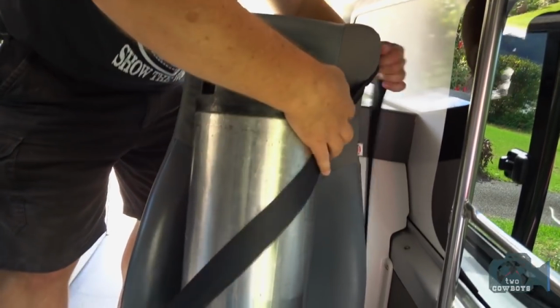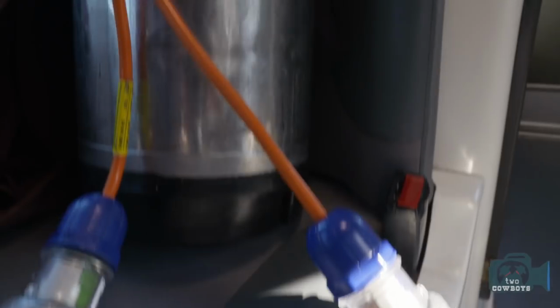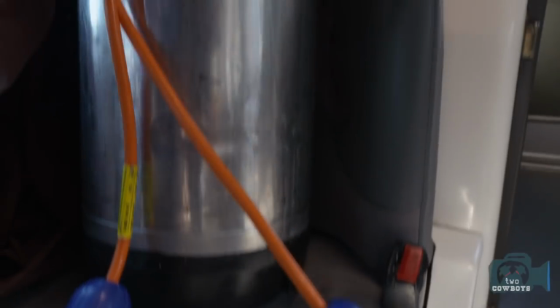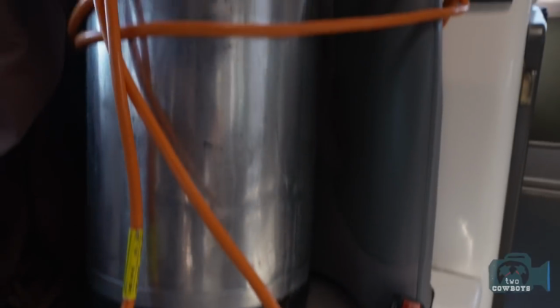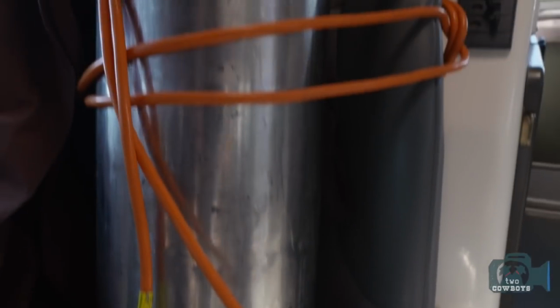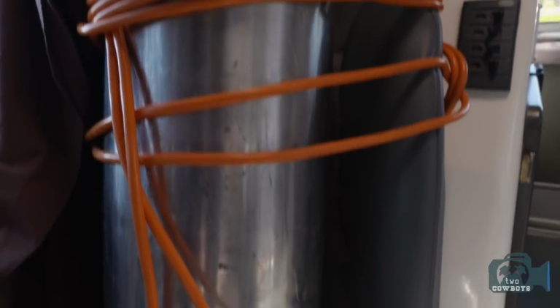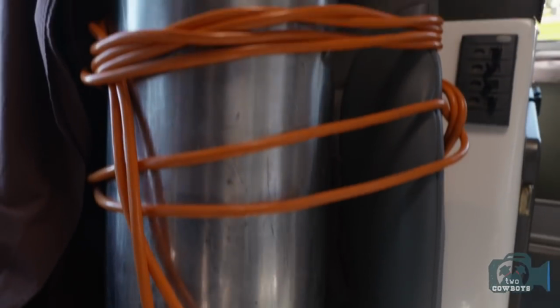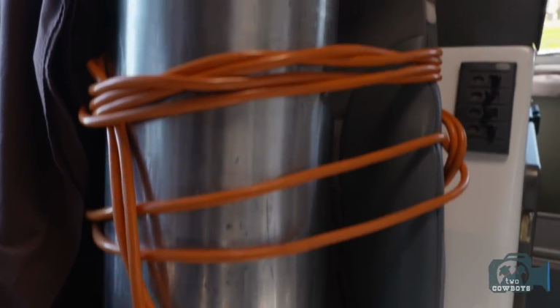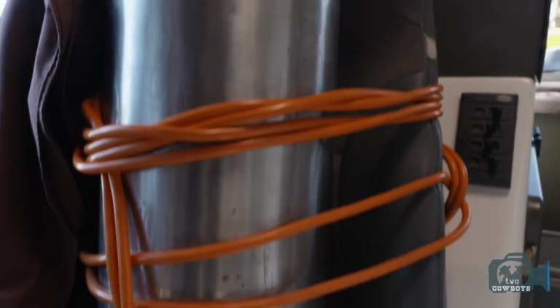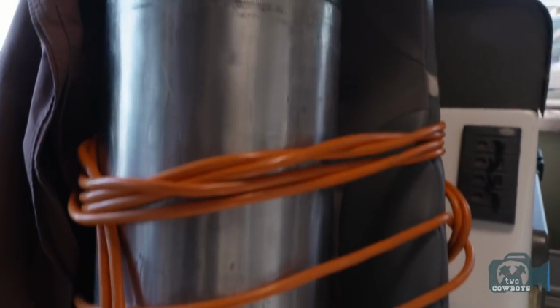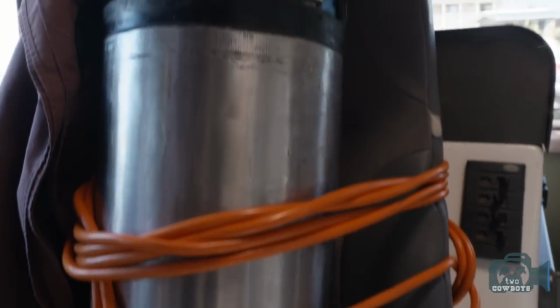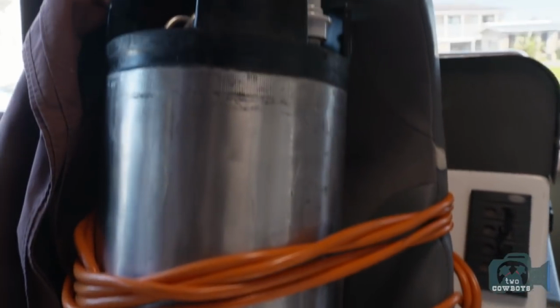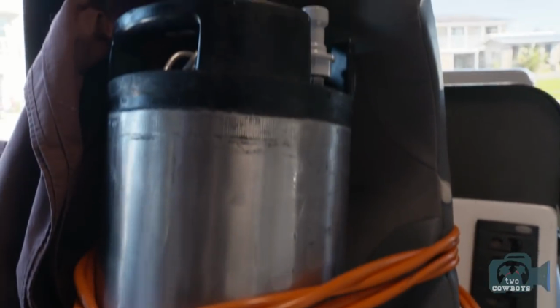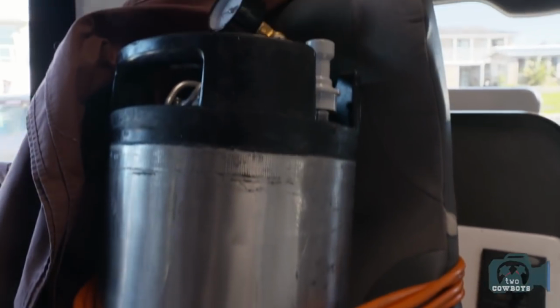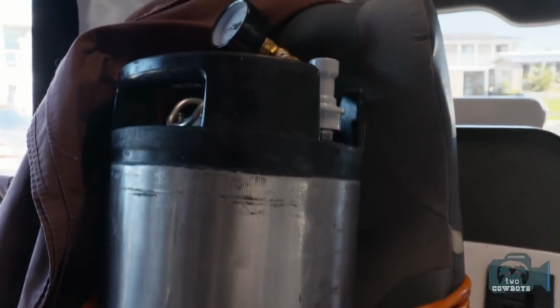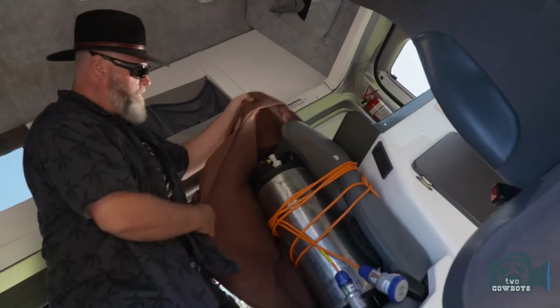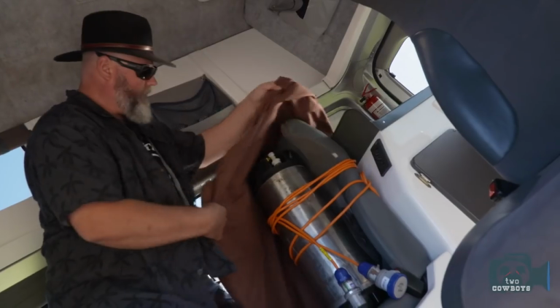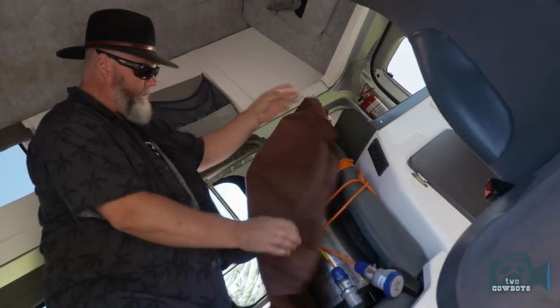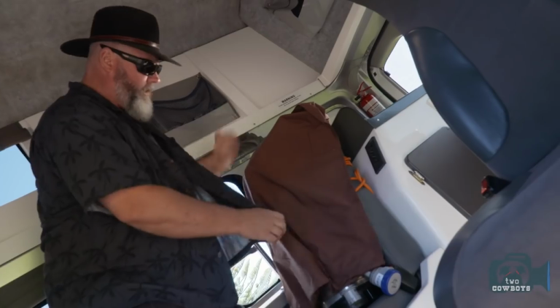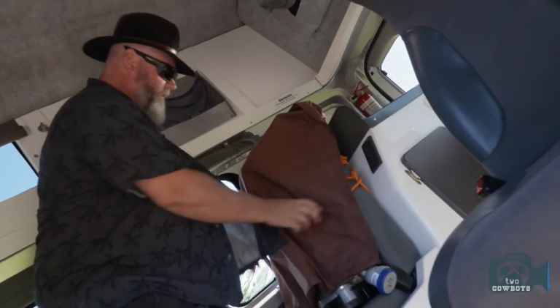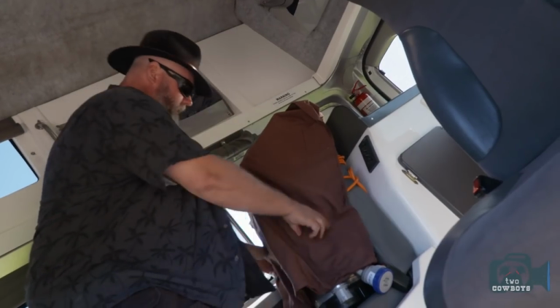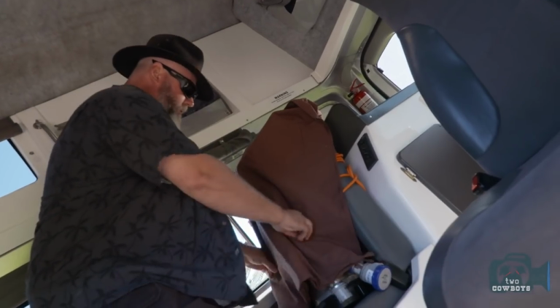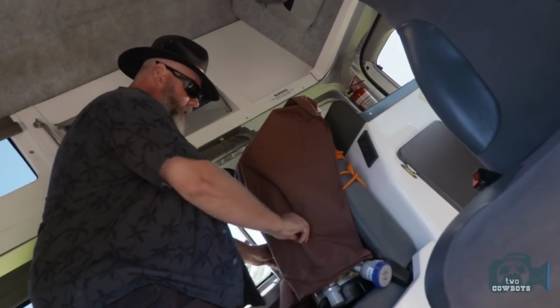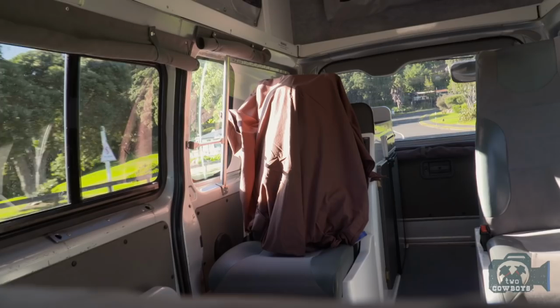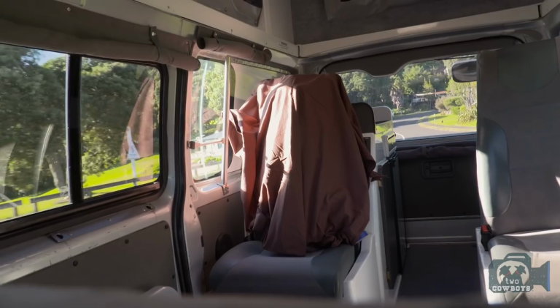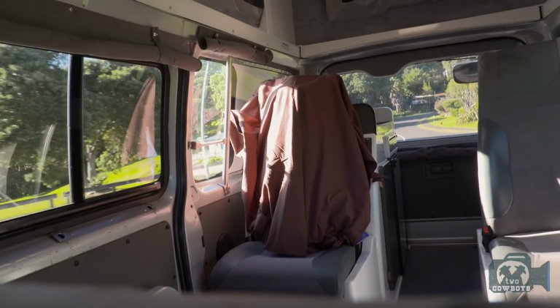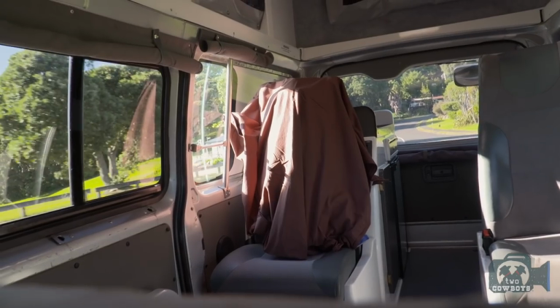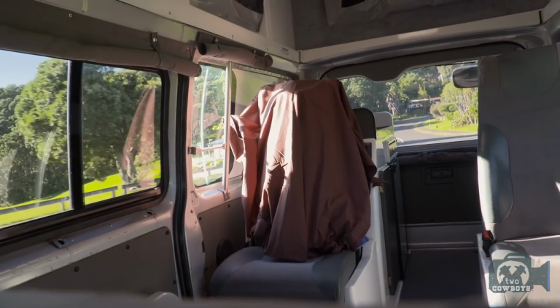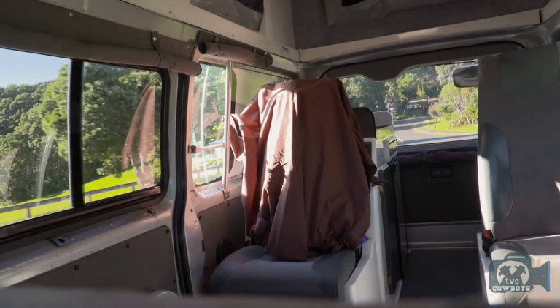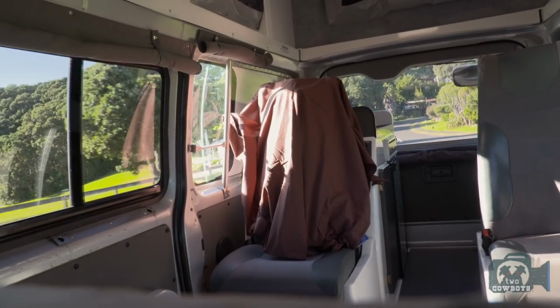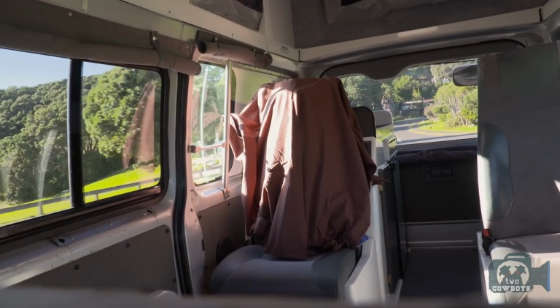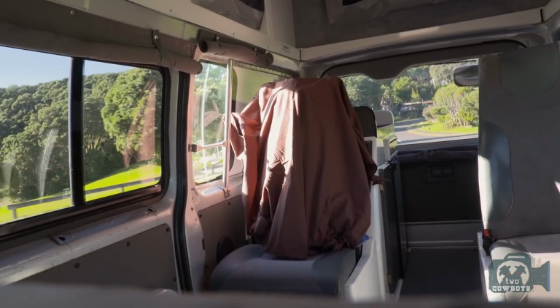And that, my good friends, is how easy it is to make beer in a van, outside, in beautiful New Zealand.